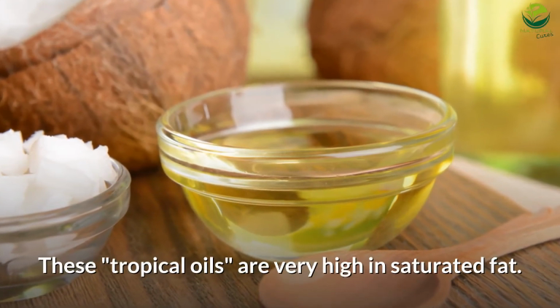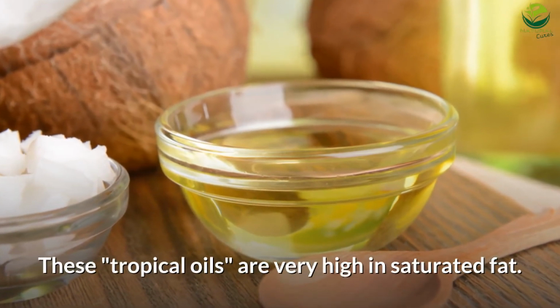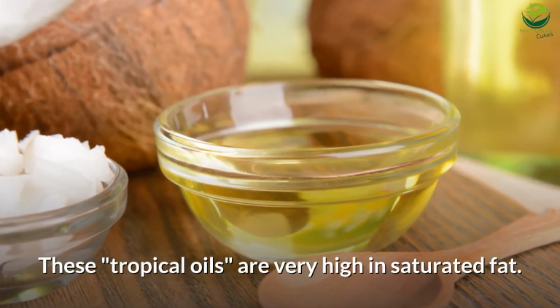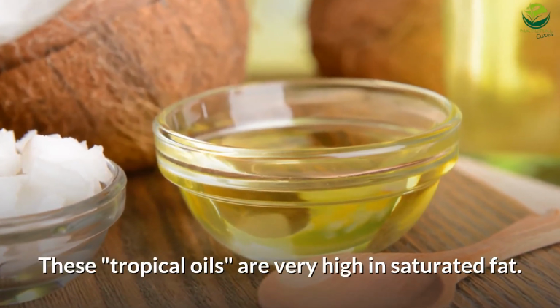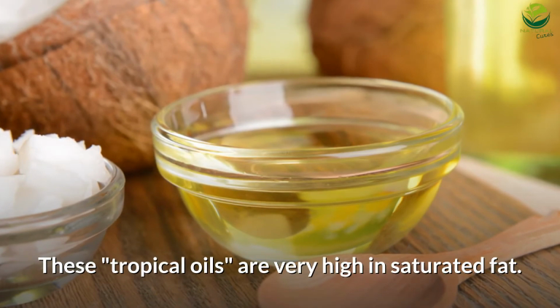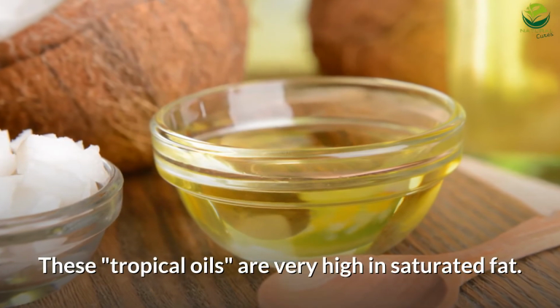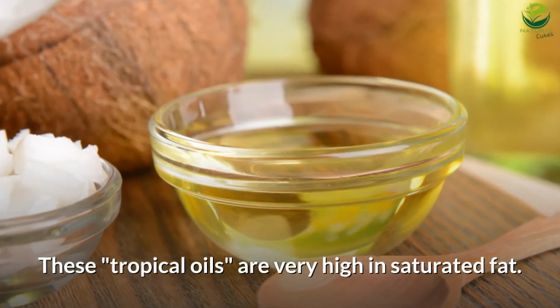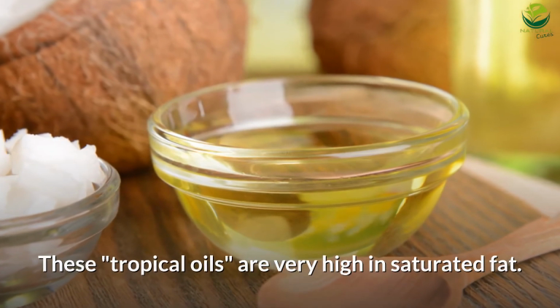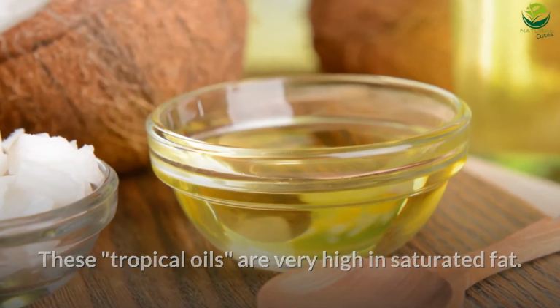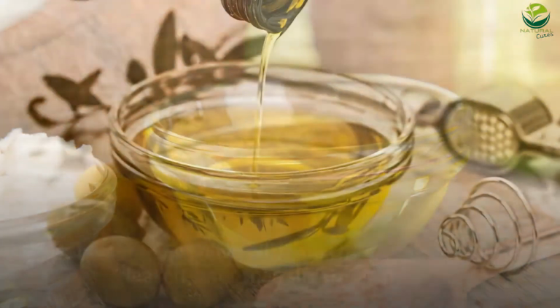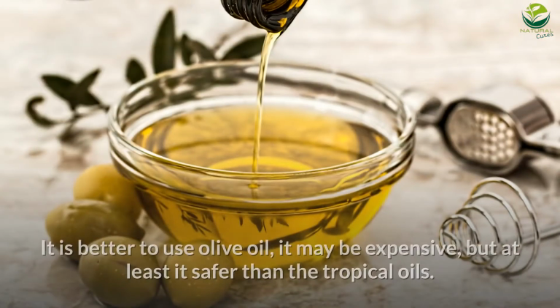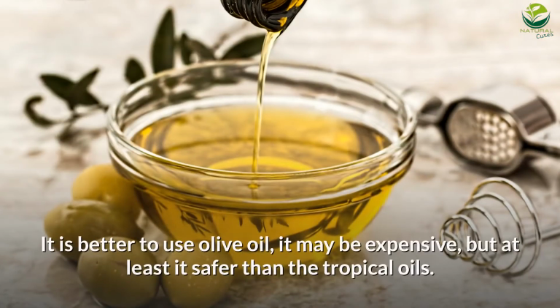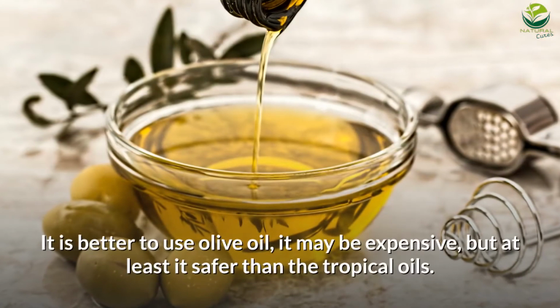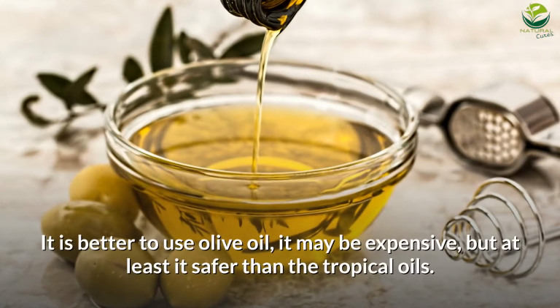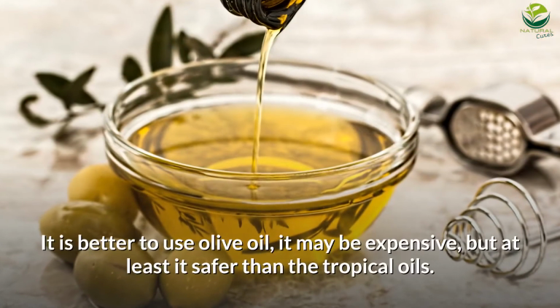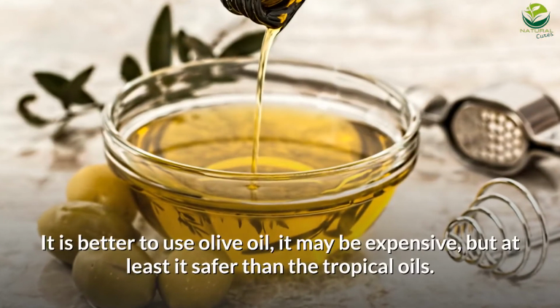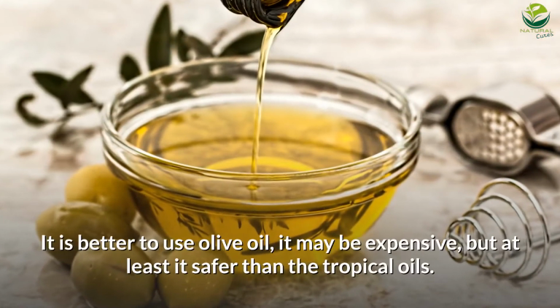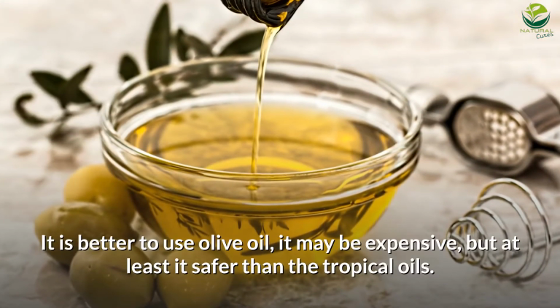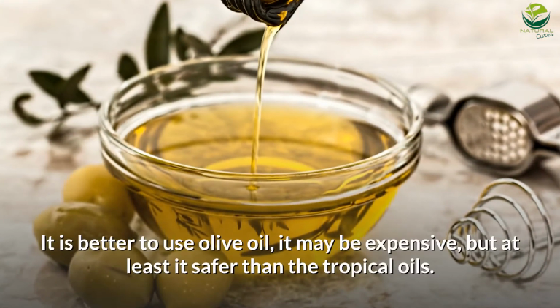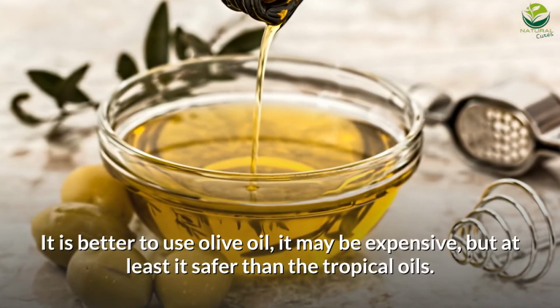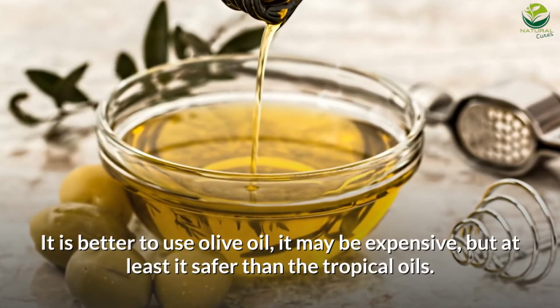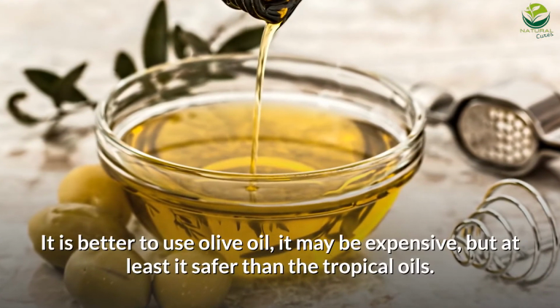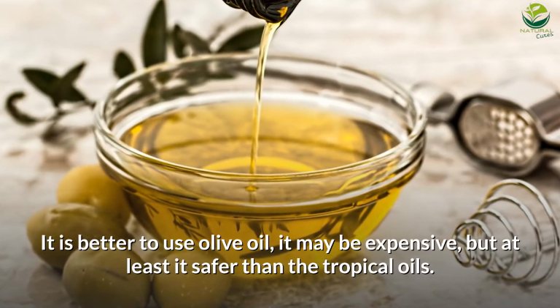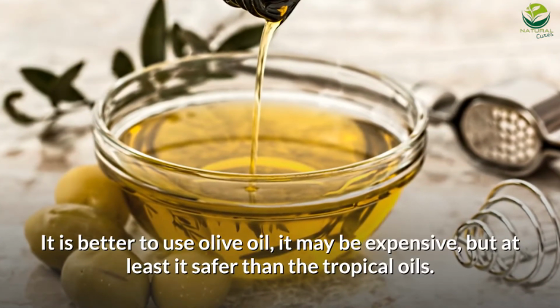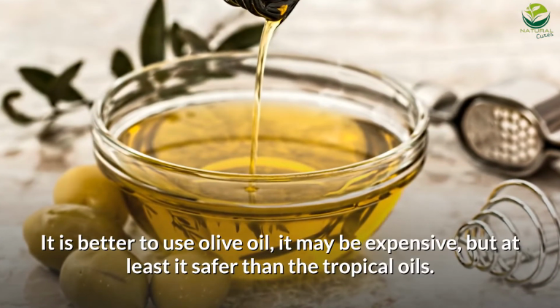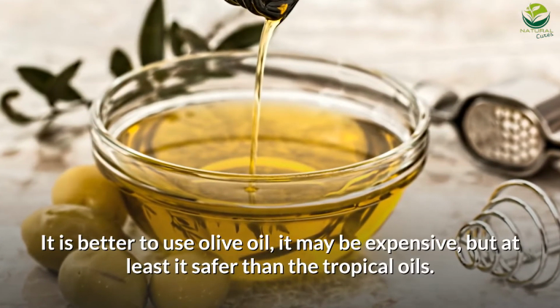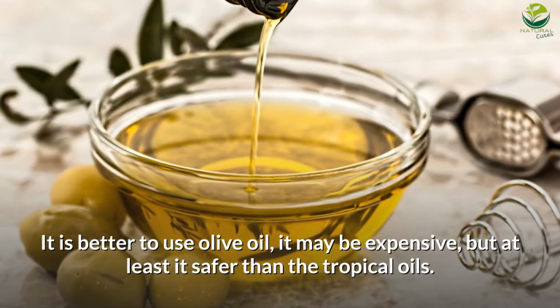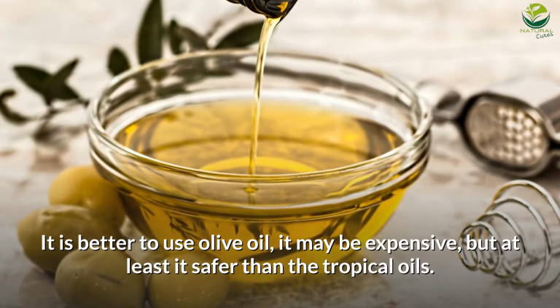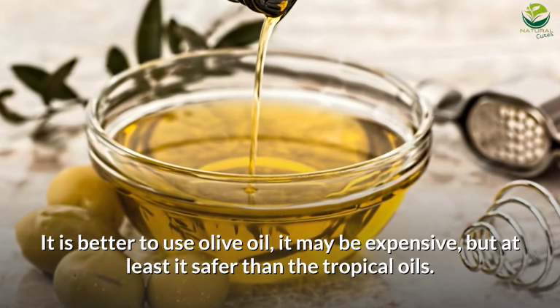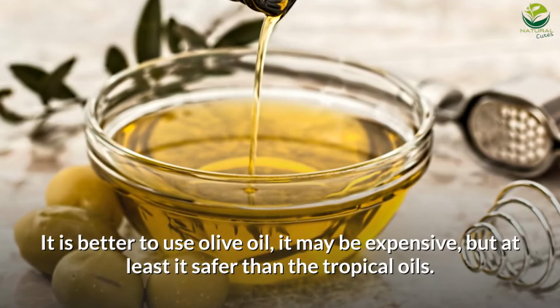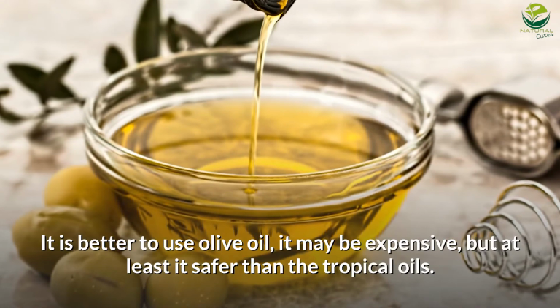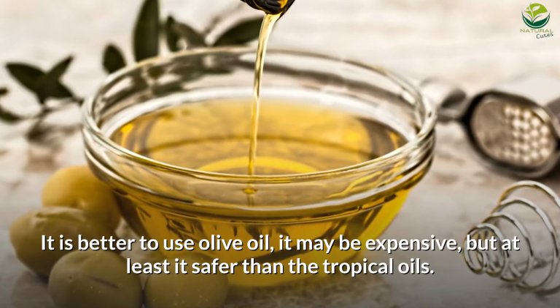Number 3: Avoid coconut oil and palm oil. These tropical oils are very high in saturated fat. It is better to use olive oil — it may be expensive, but it is safer than tropical oils.